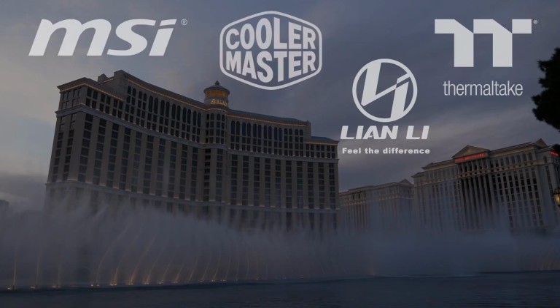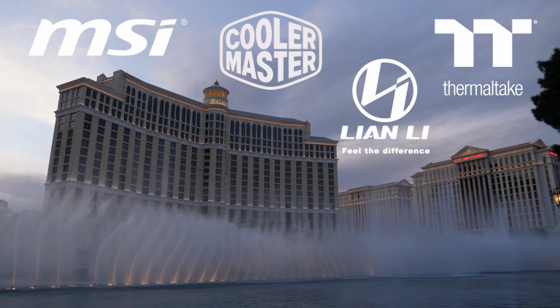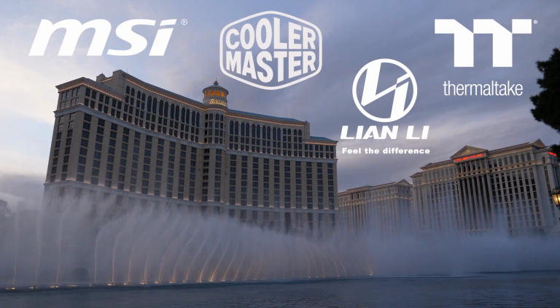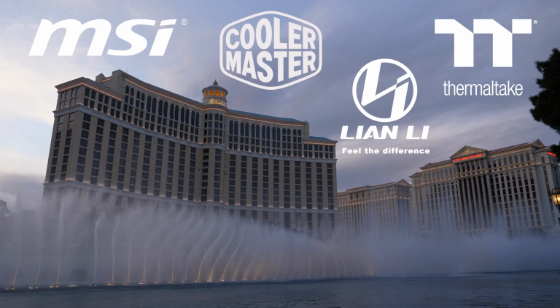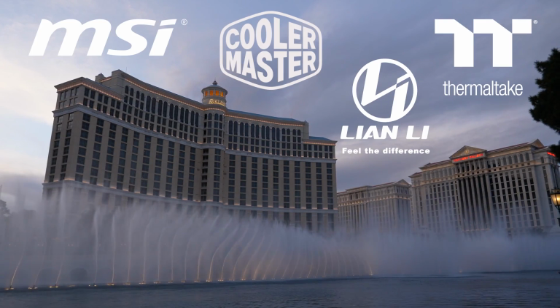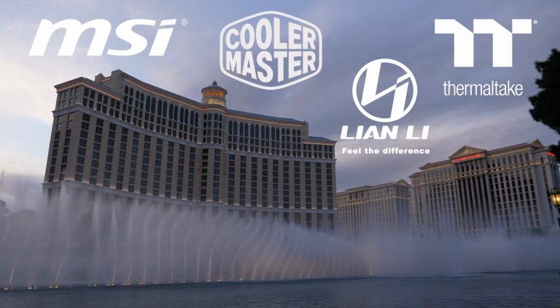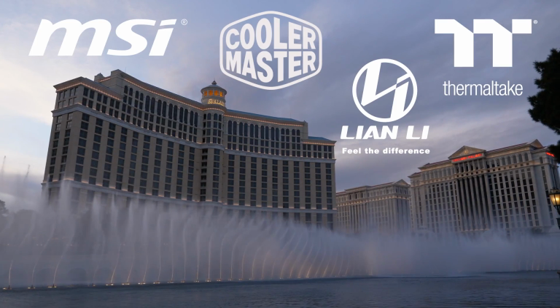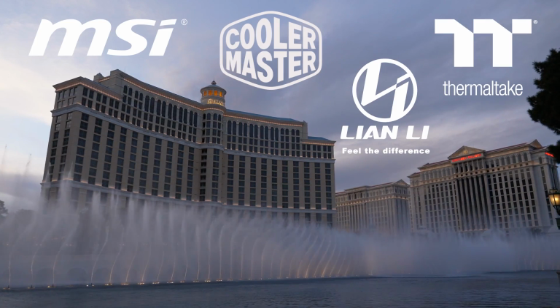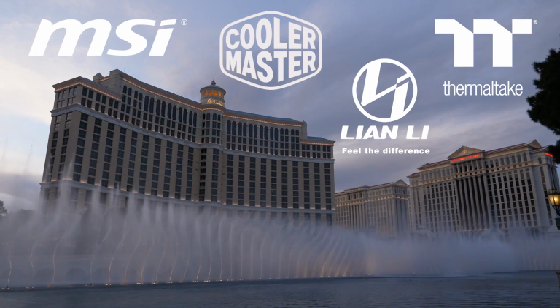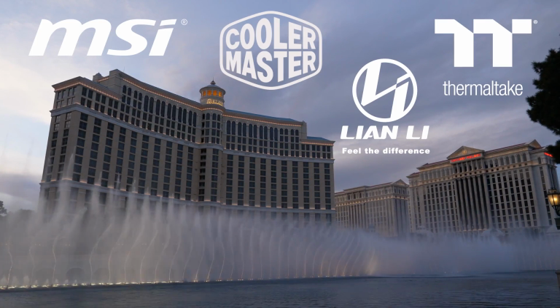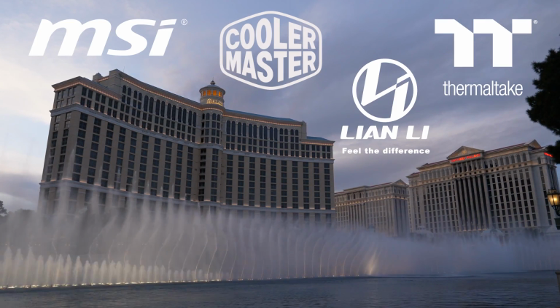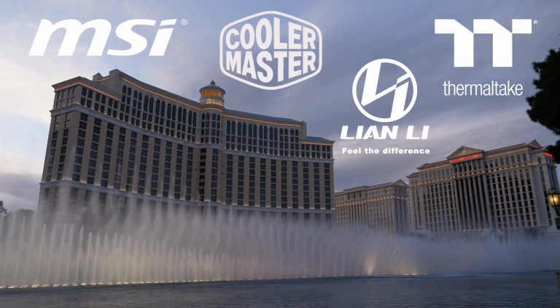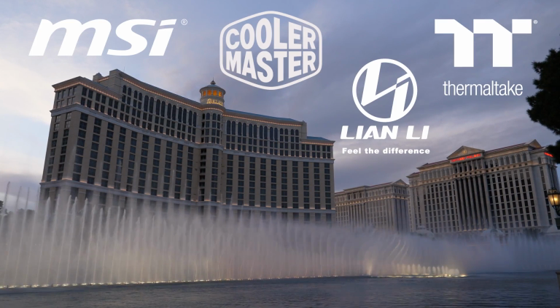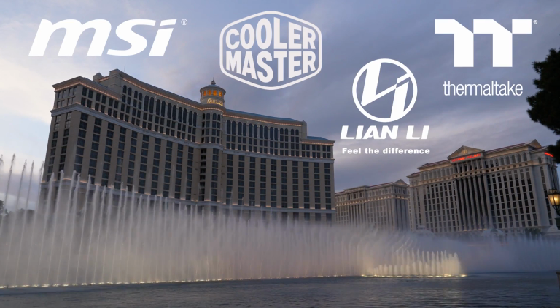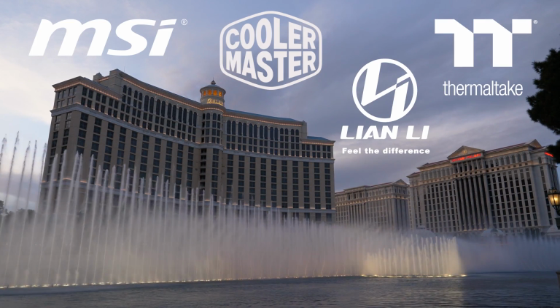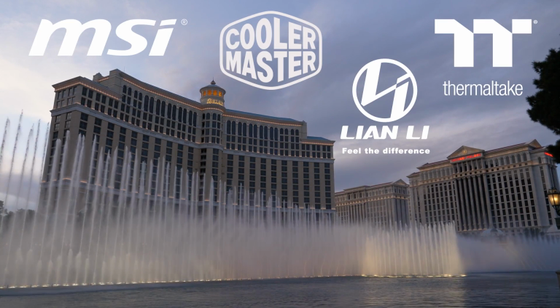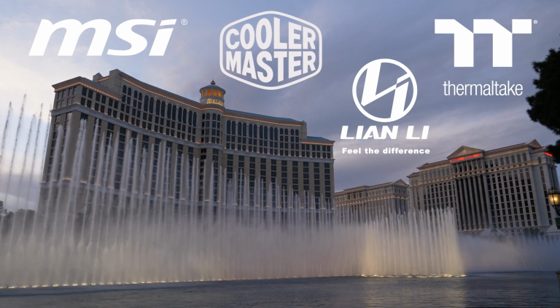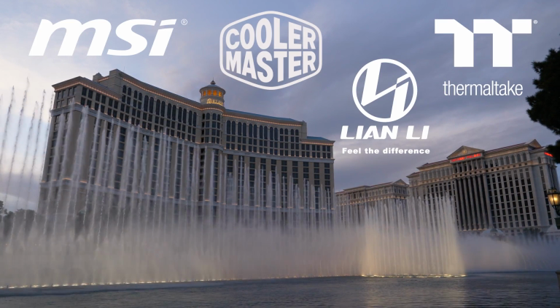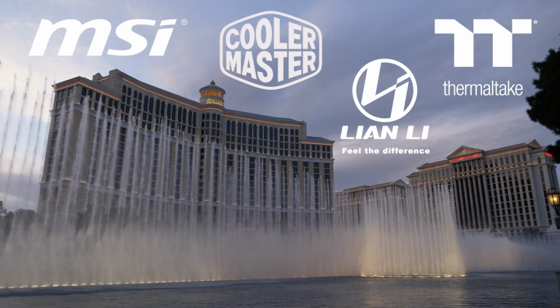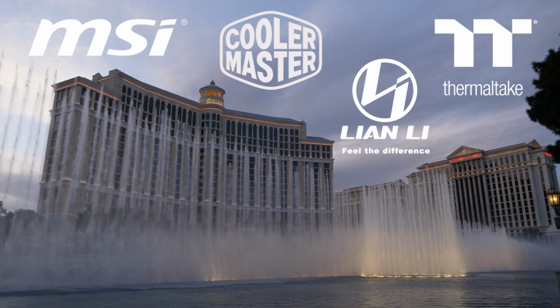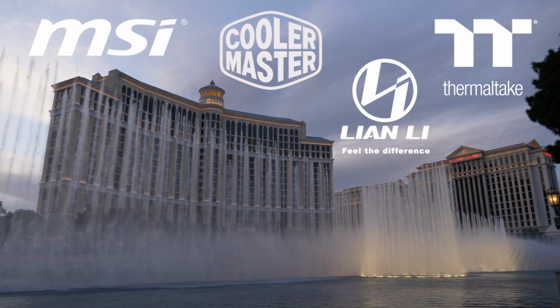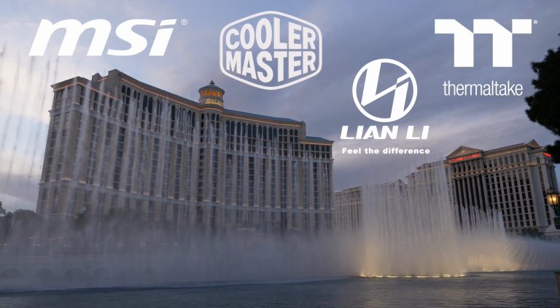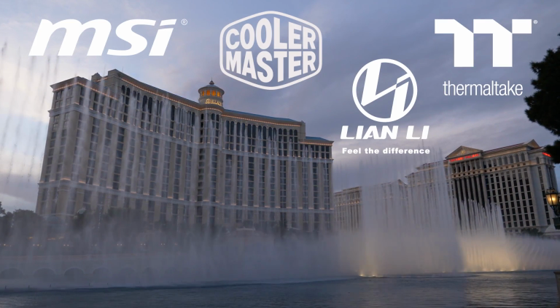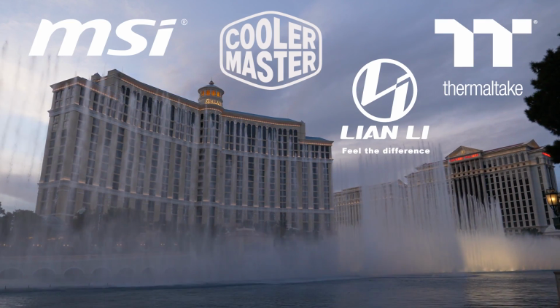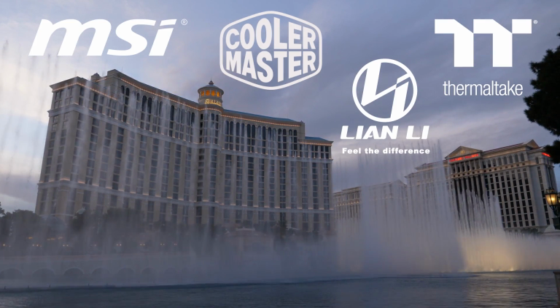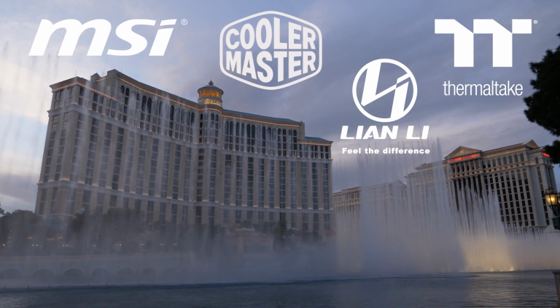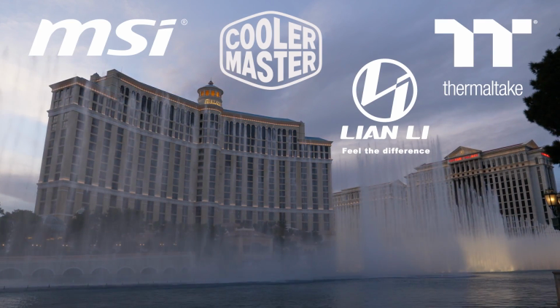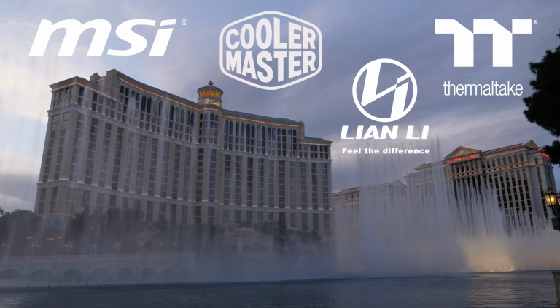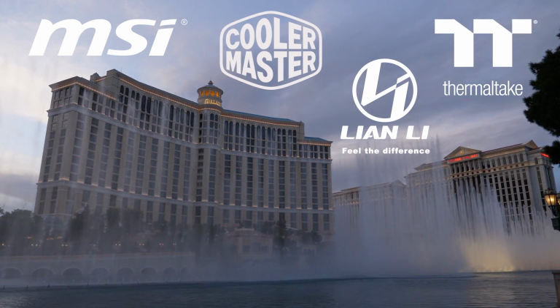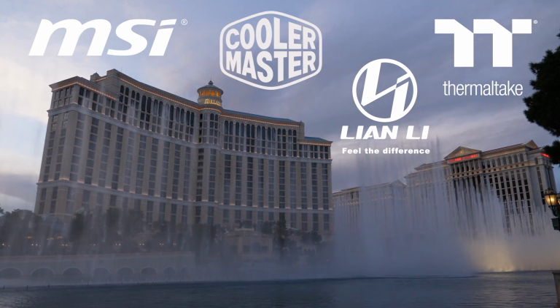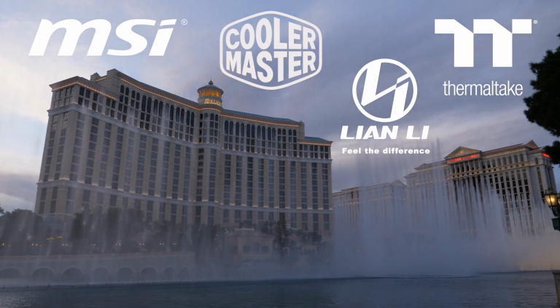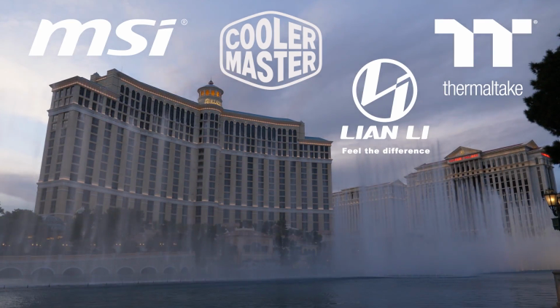My coverage of CES 2020 is brought to you by MSI, Thermaltake, Lian Li, and Cooler Master.